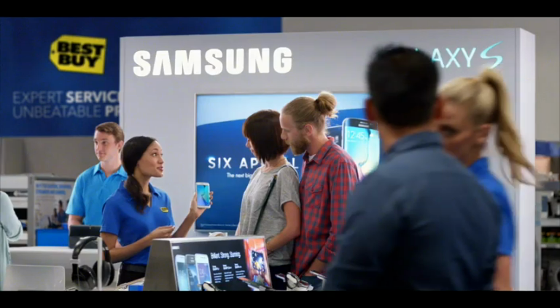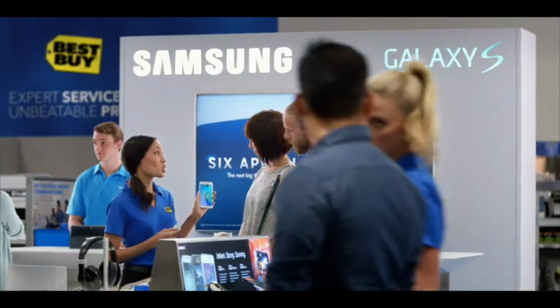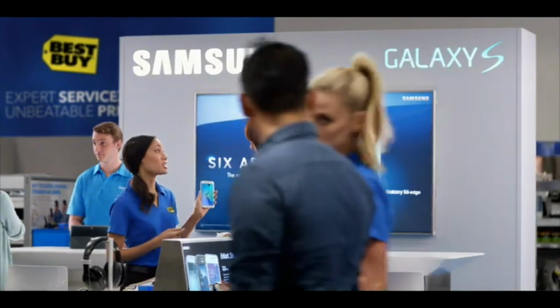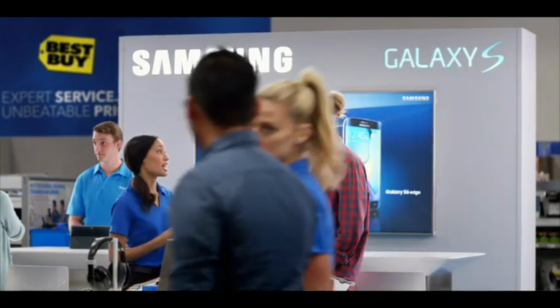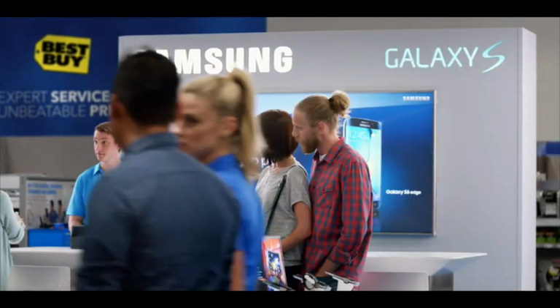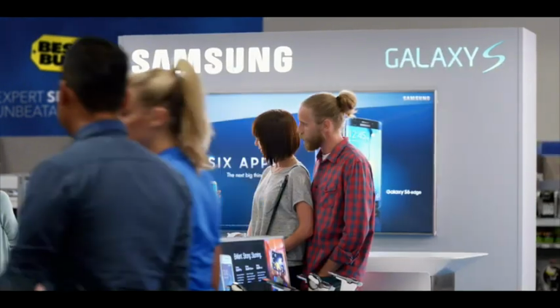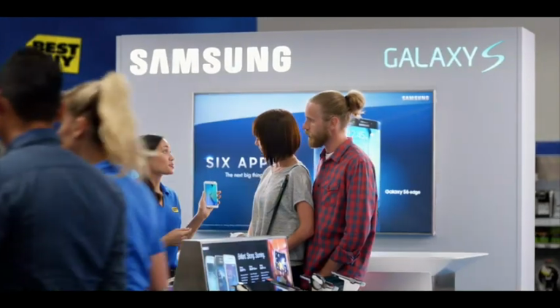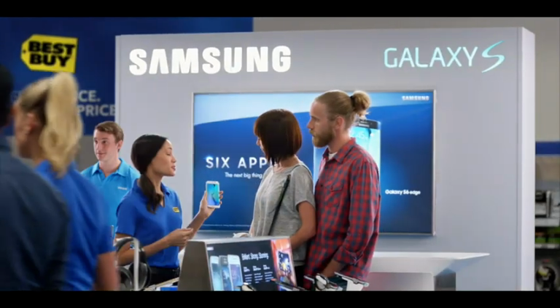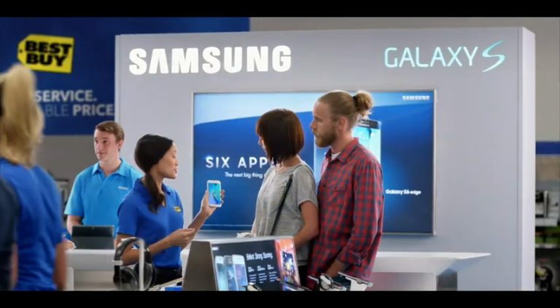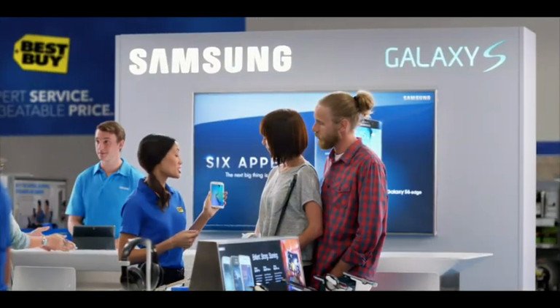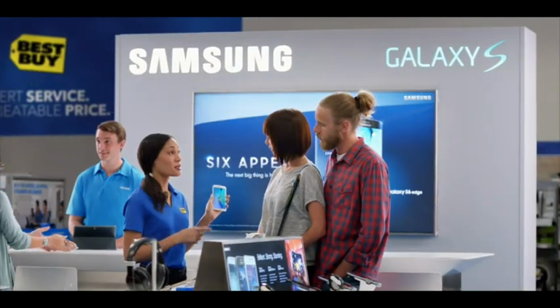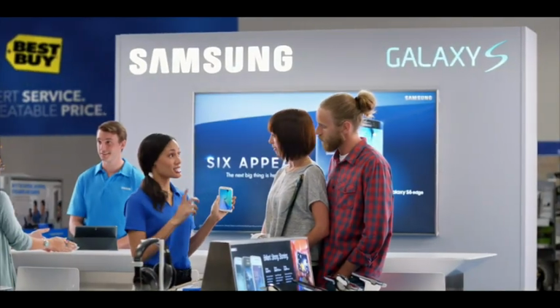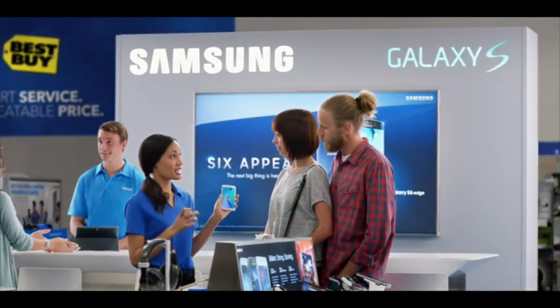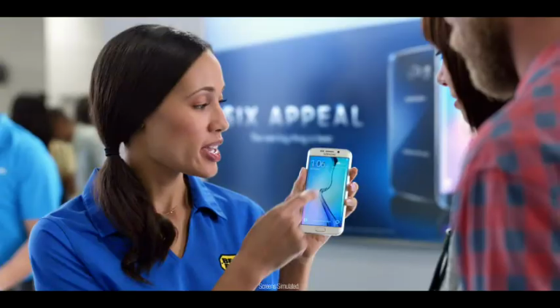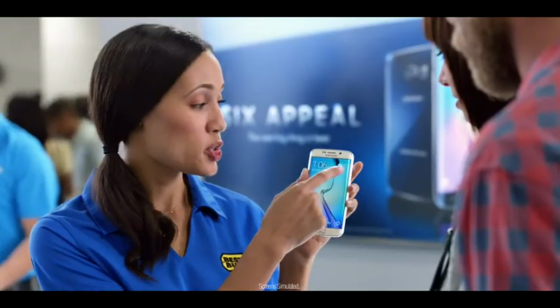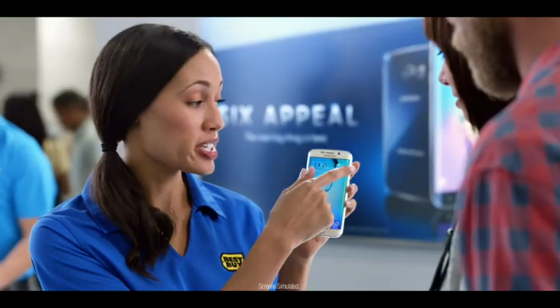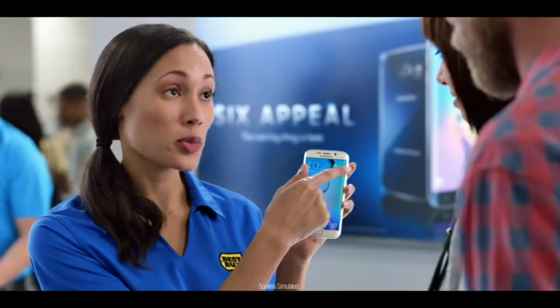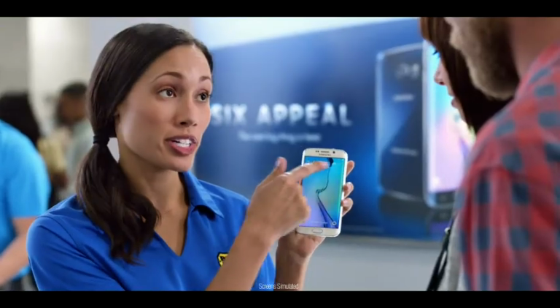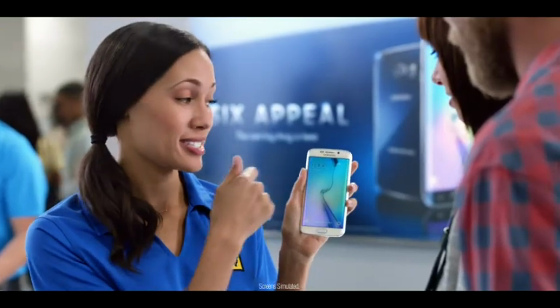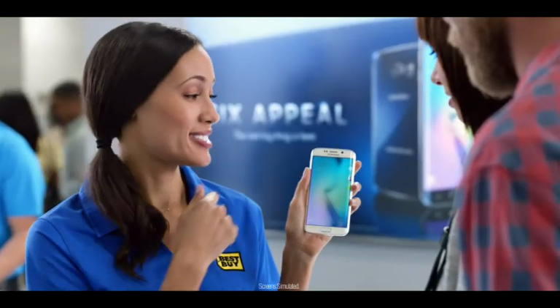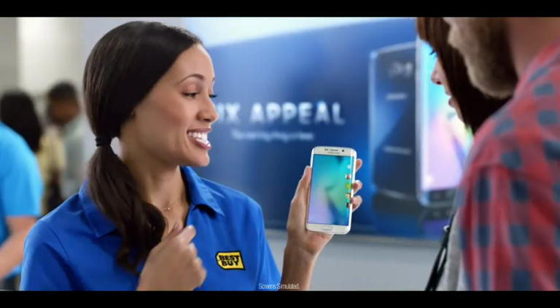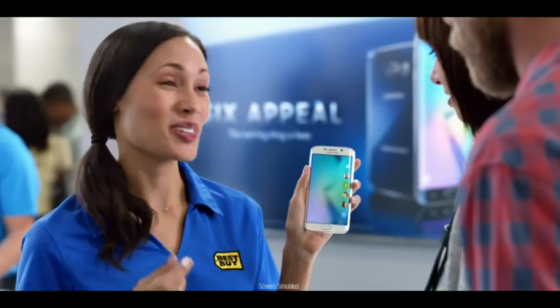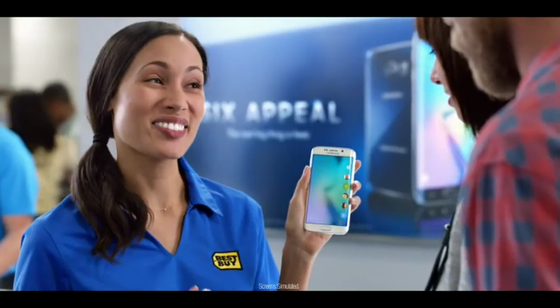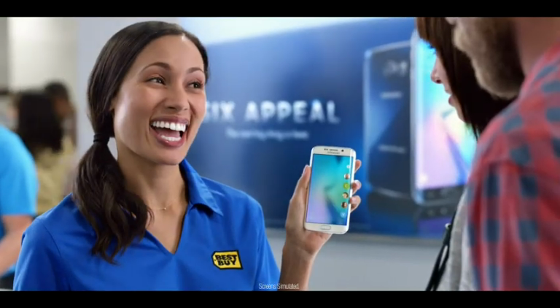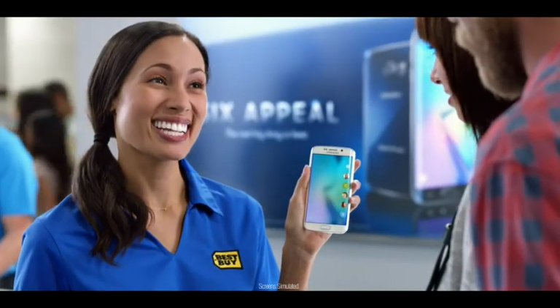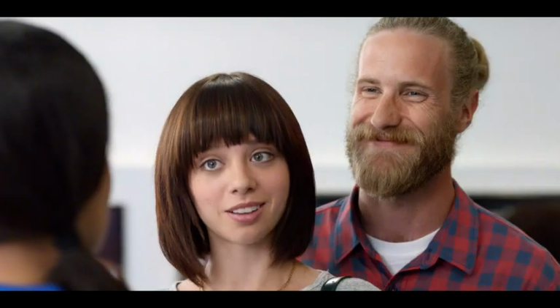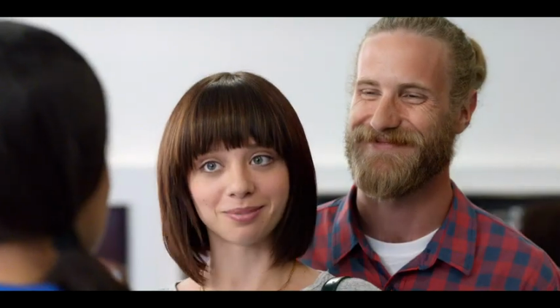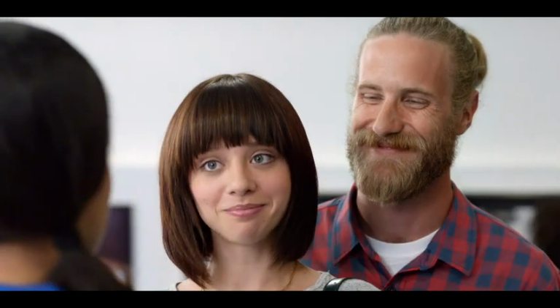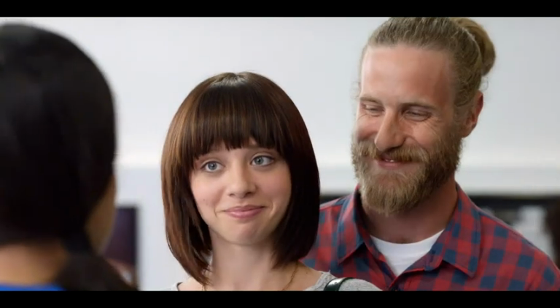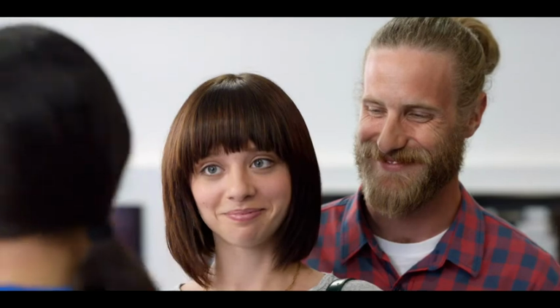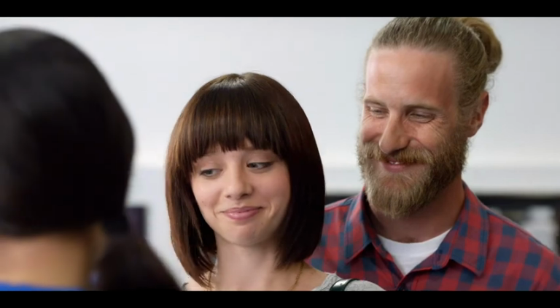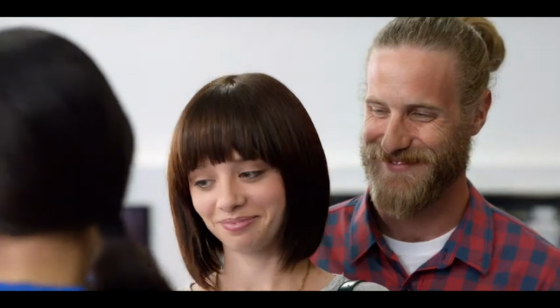This is the Samsung Experience Shop, only at Best Buy, and this is the all-new Samsung Galaxy S6 Edge.